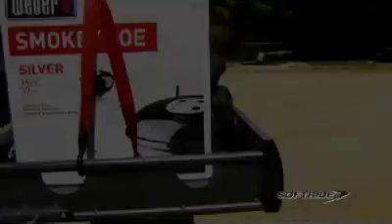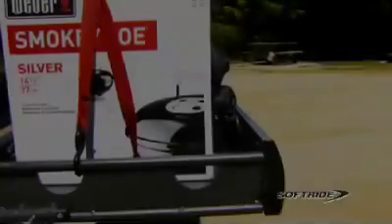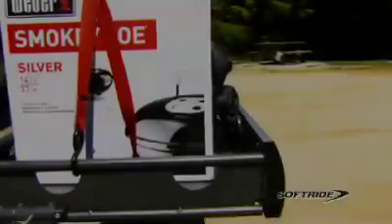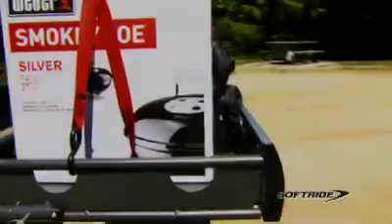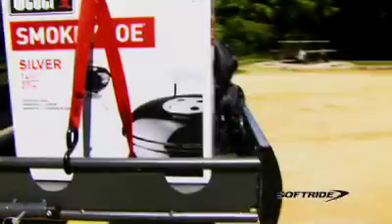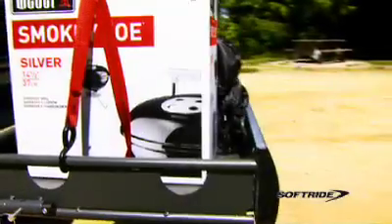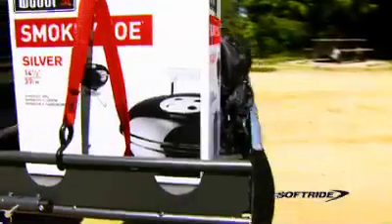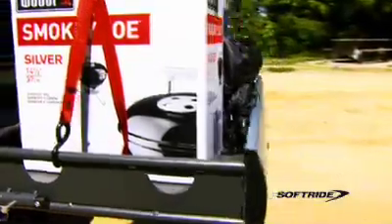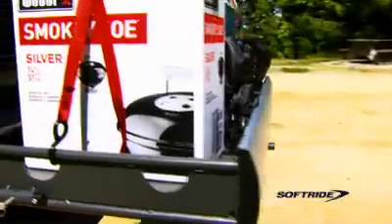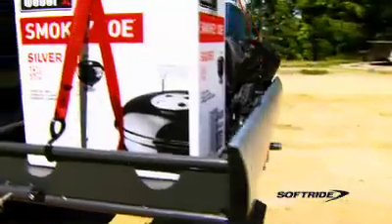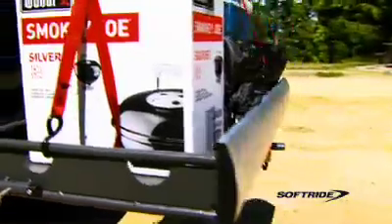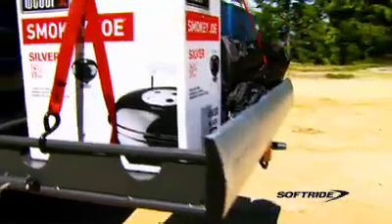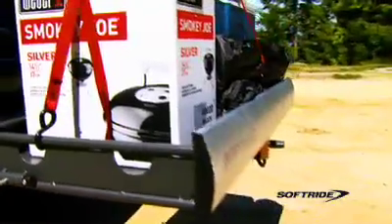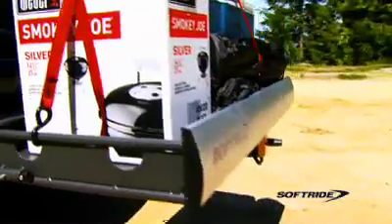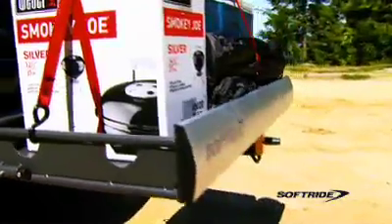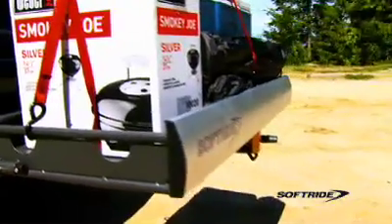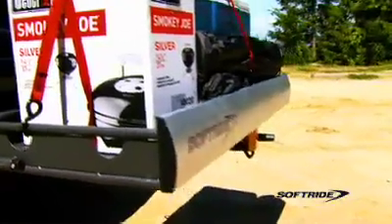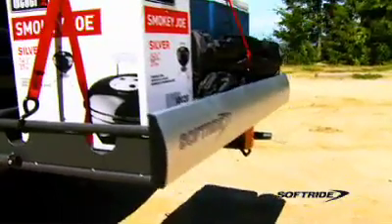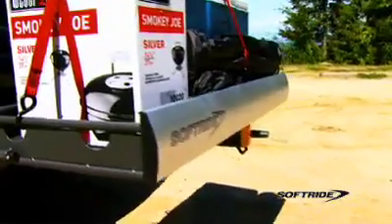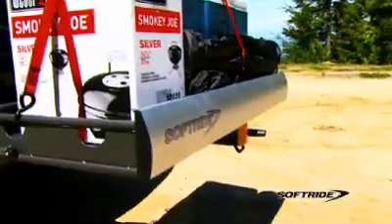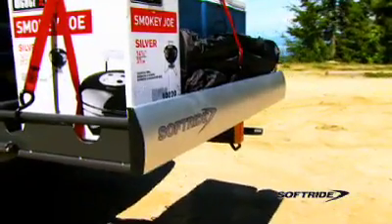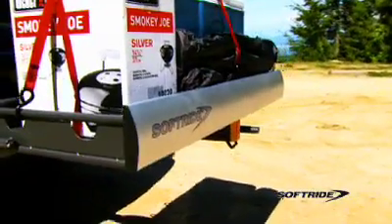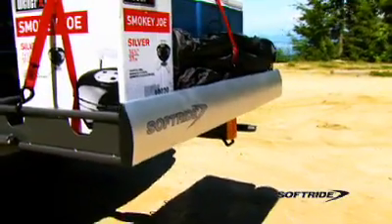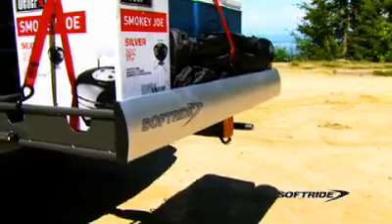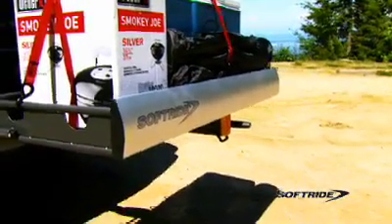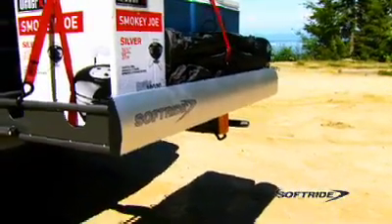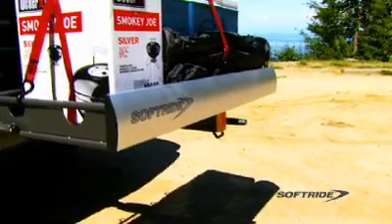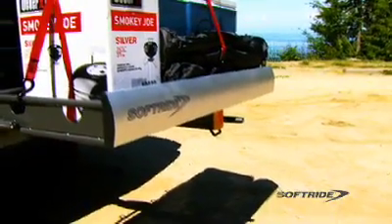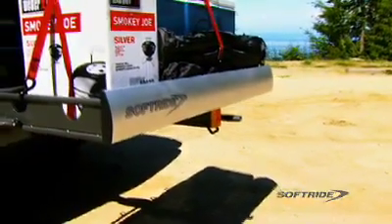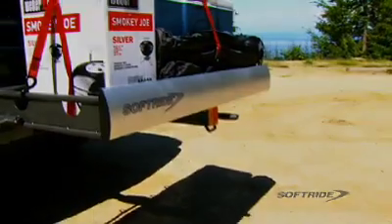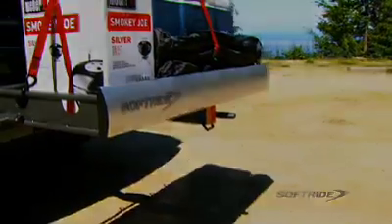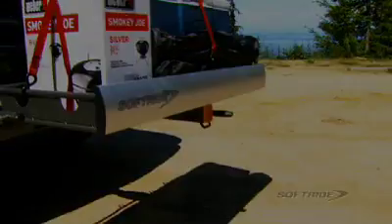SoftRide's AXS VersaCargo rack — the ultimate in design and function.